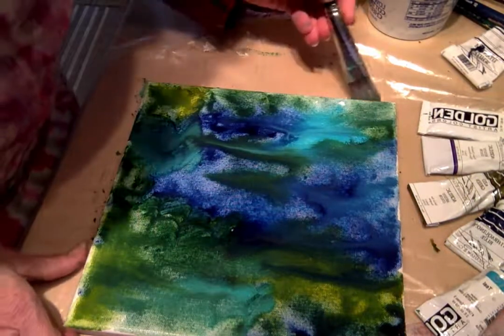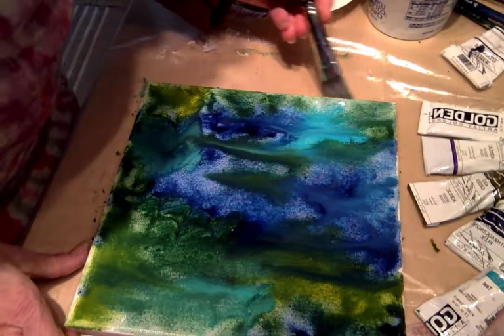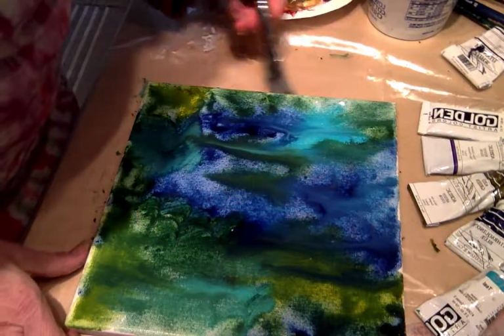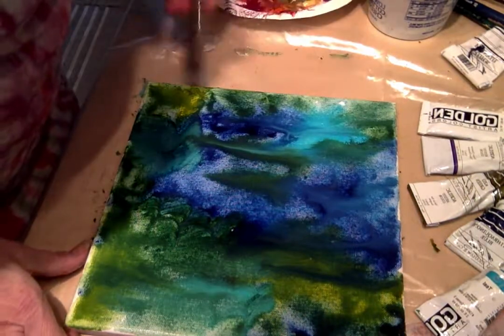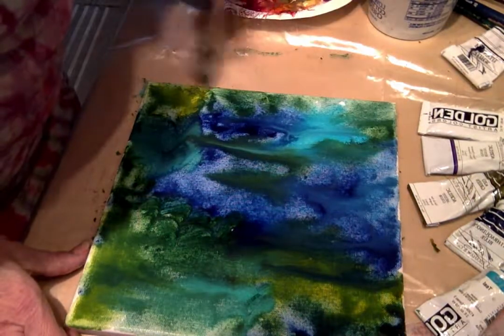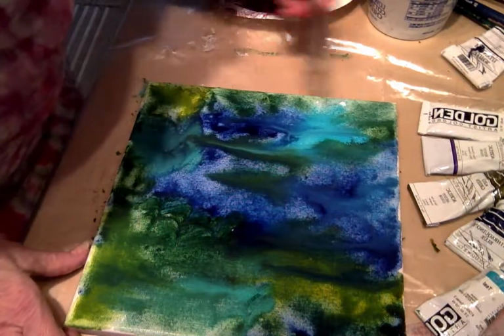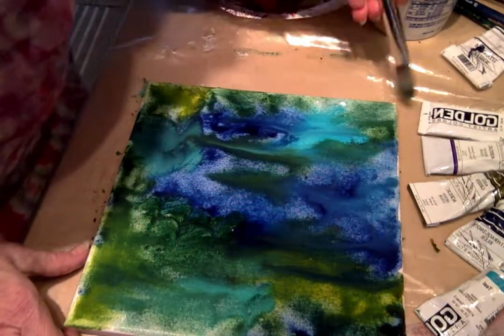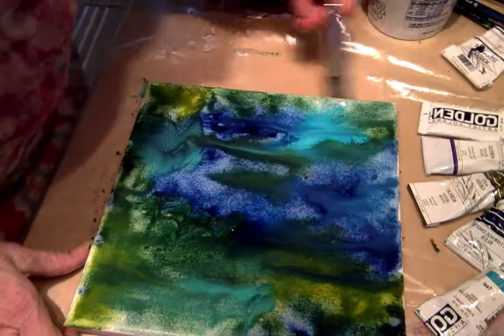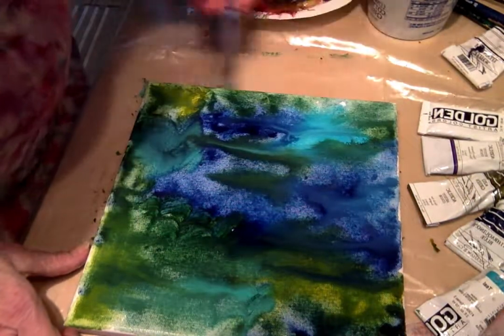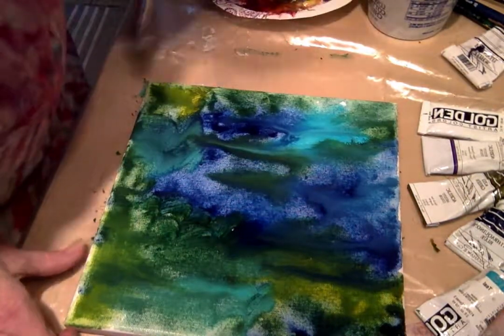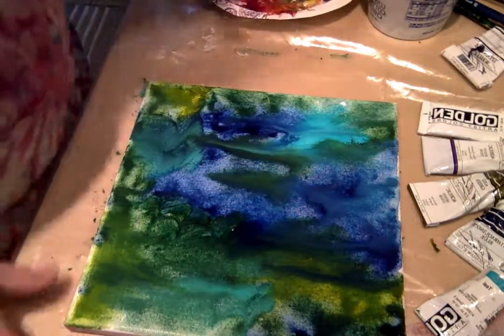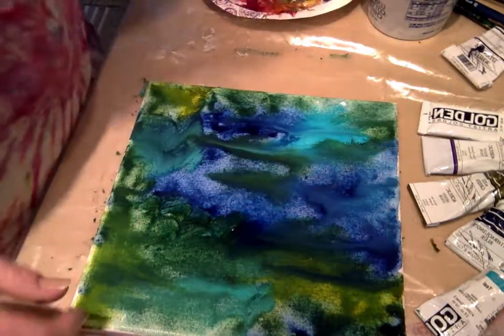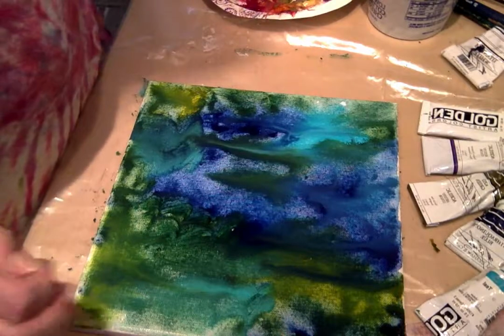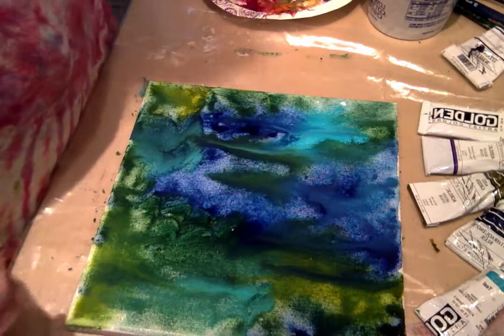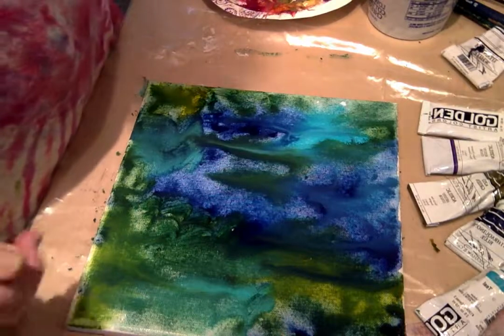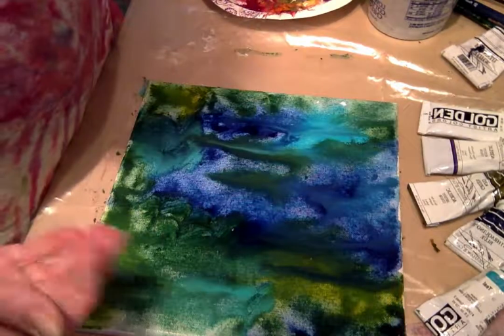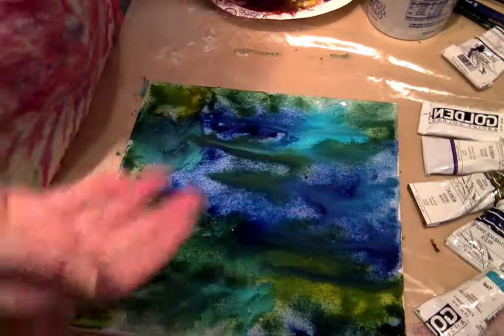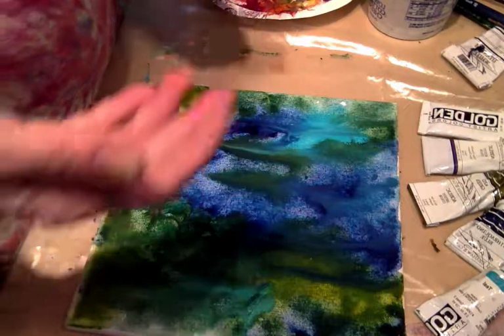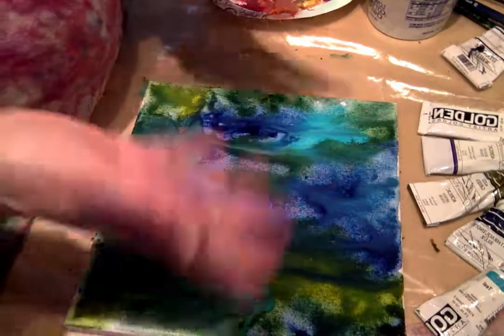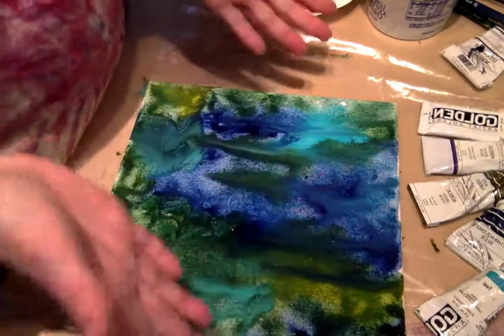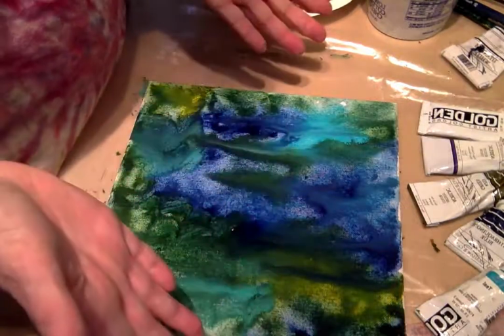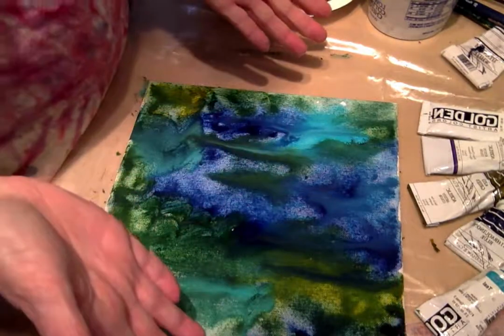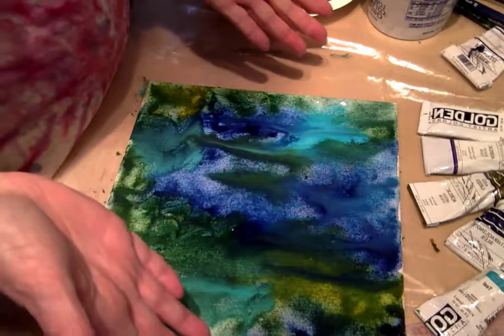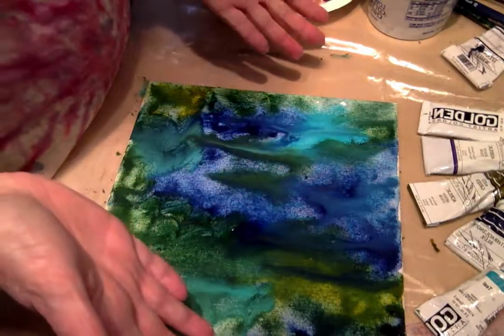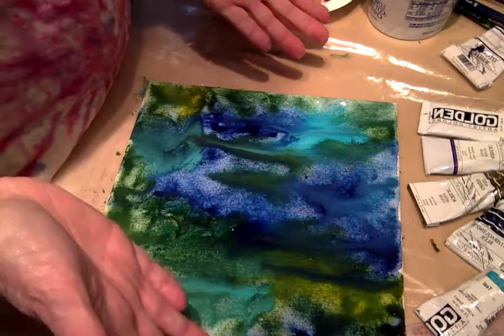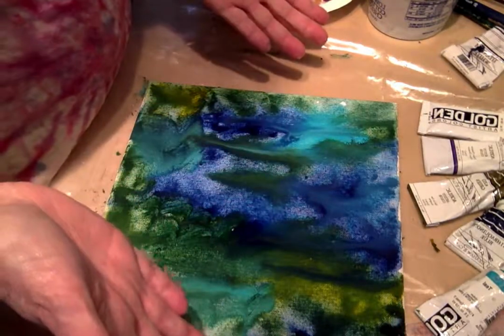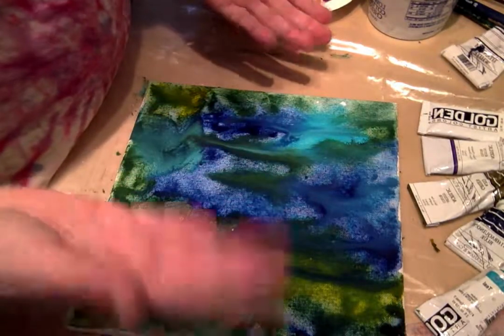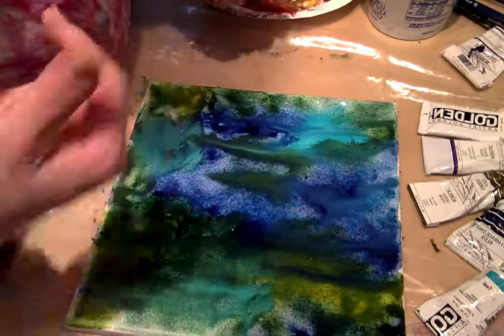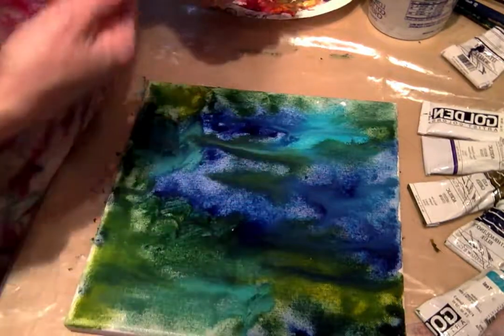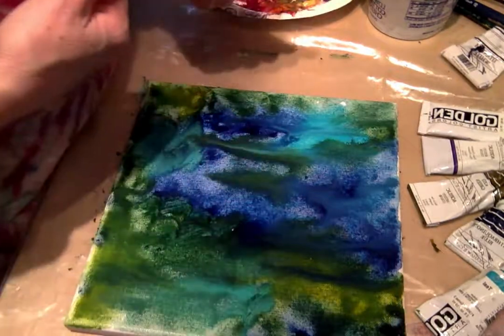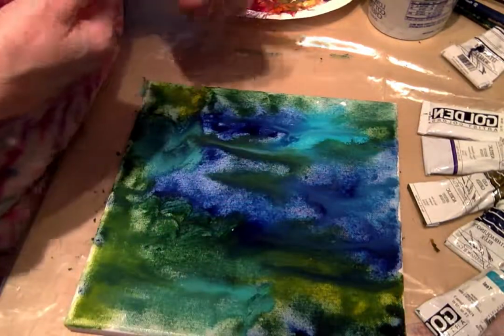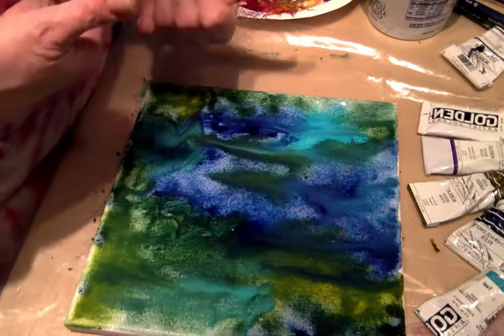So that's my video for today folks. Happy painting. Keep those brushes wet.